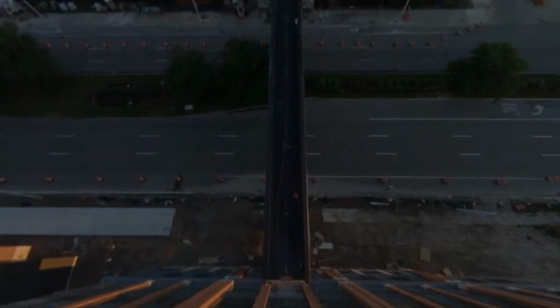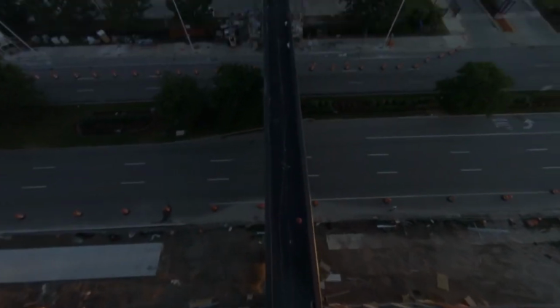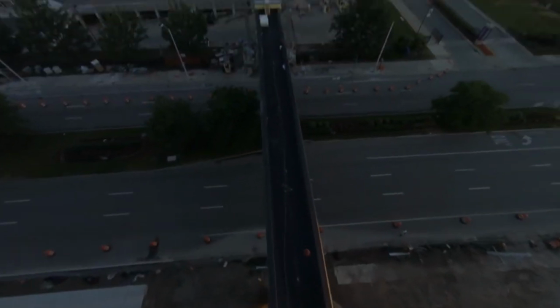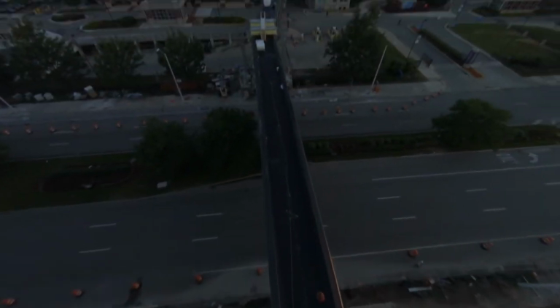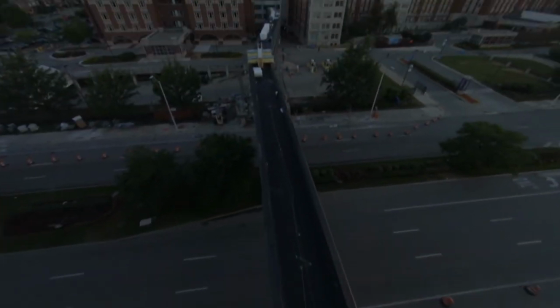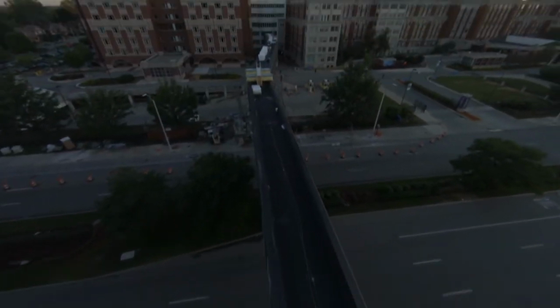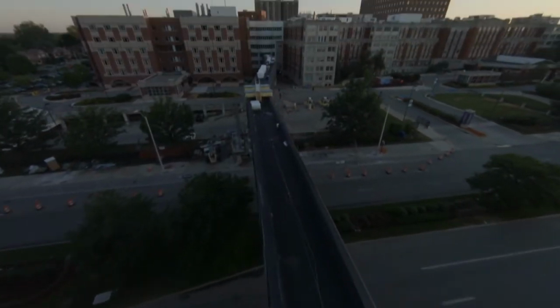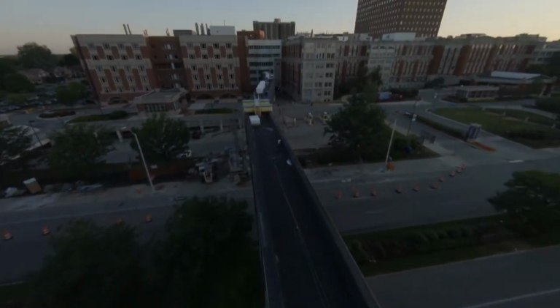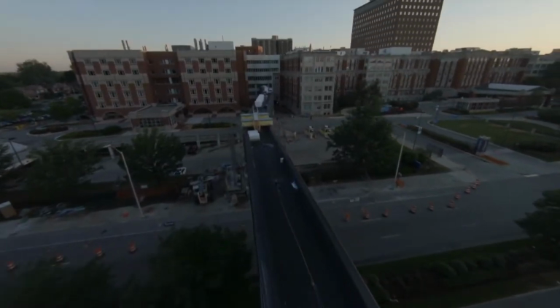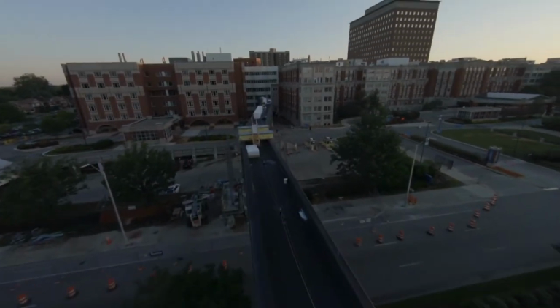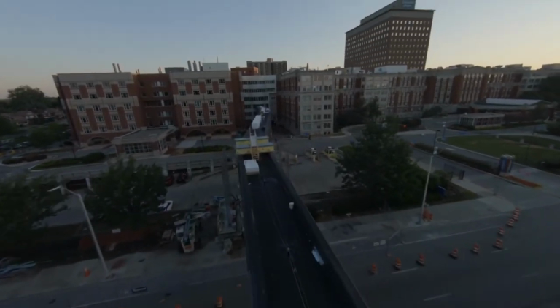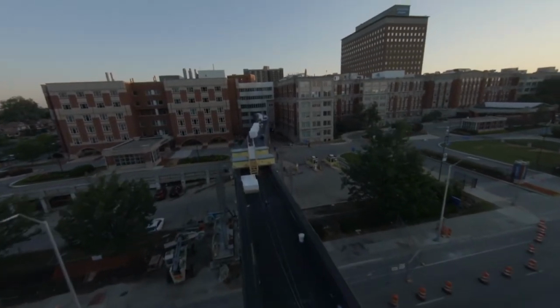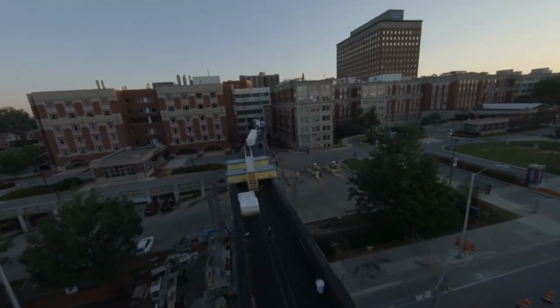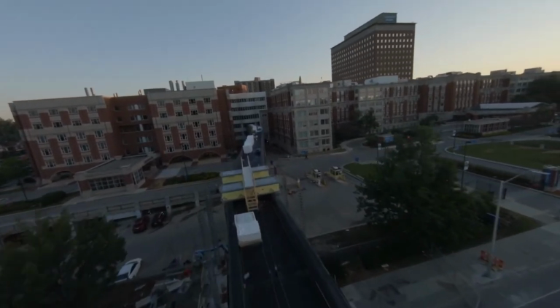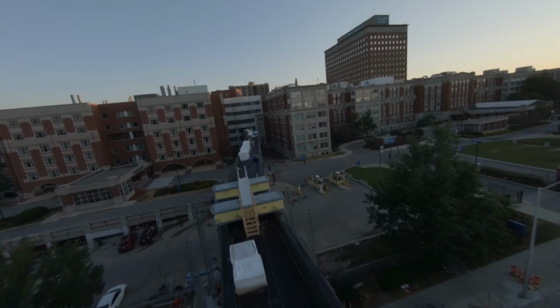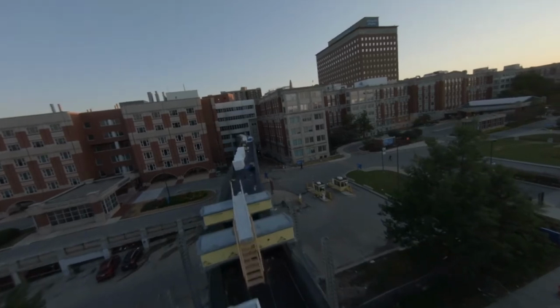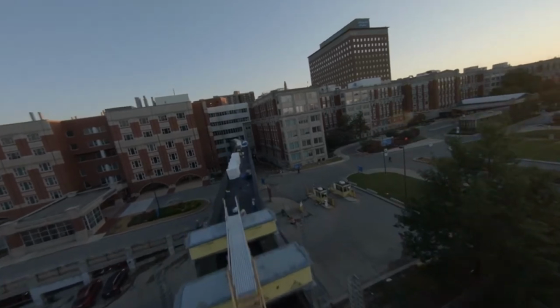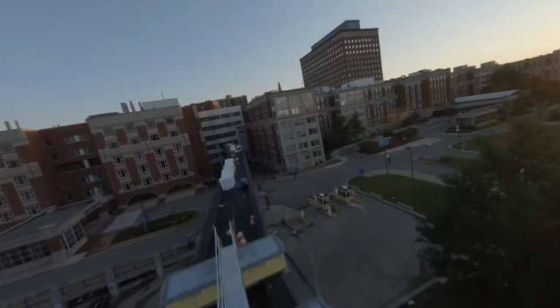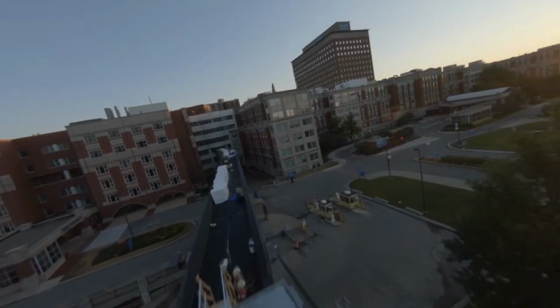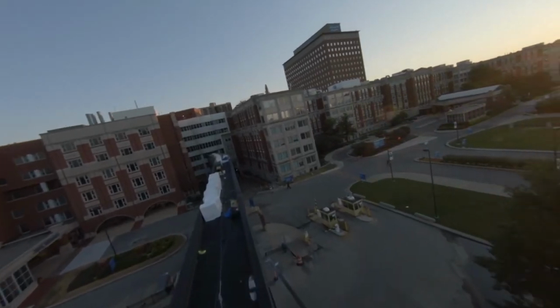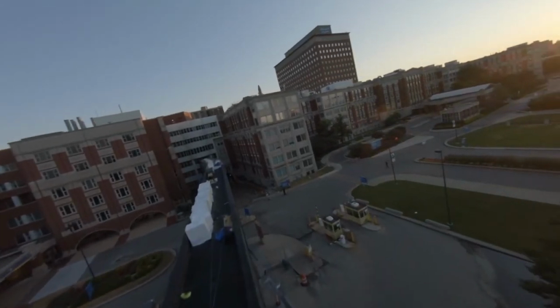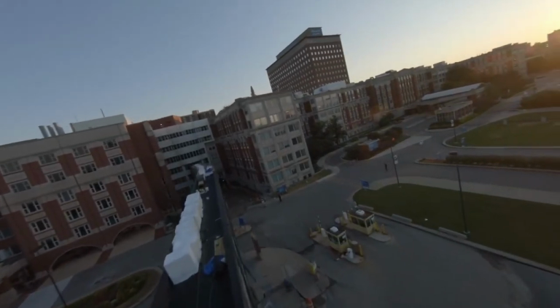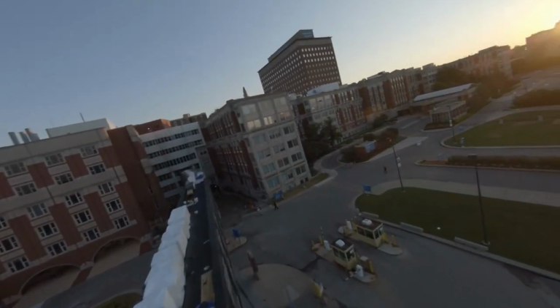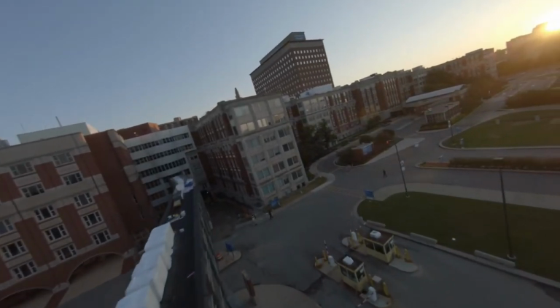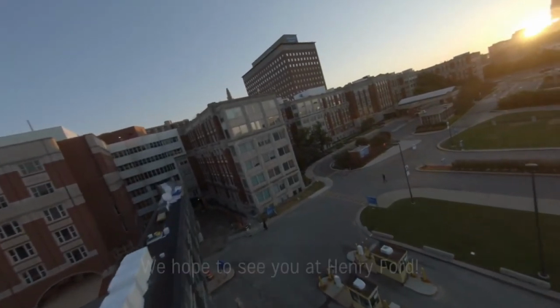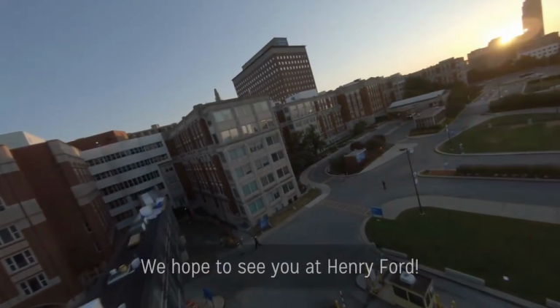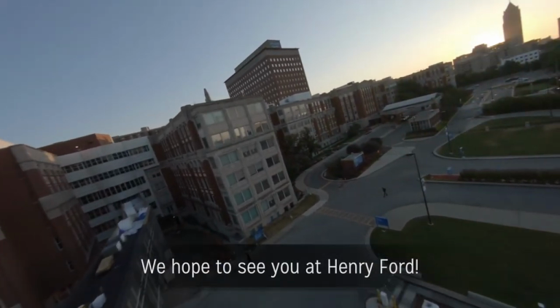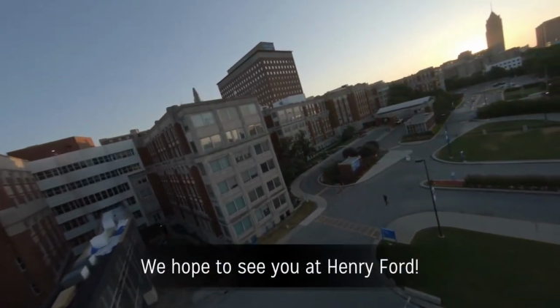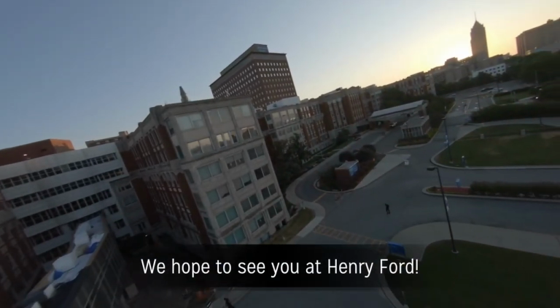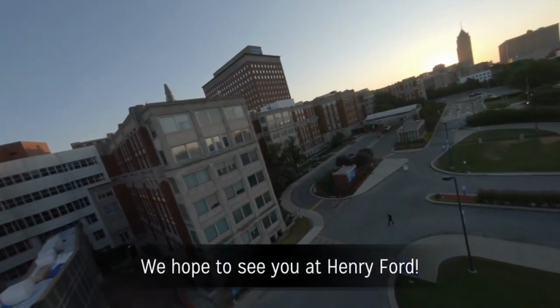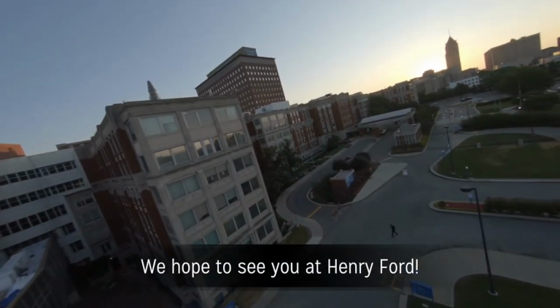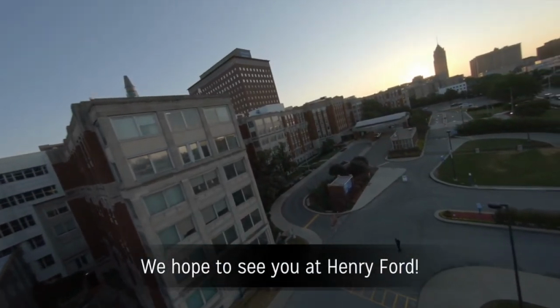Thanks for taking our tour. Please contact us if you have any questions. We hope to see you here next year.